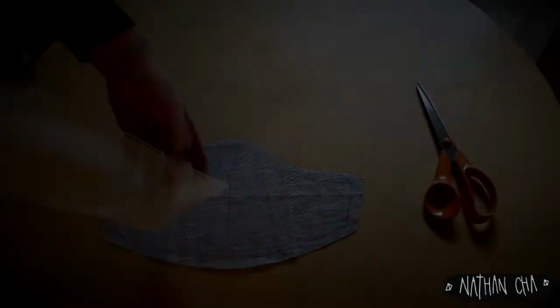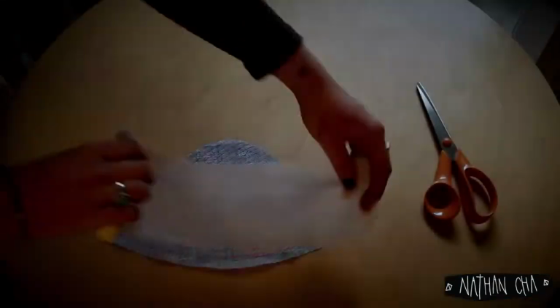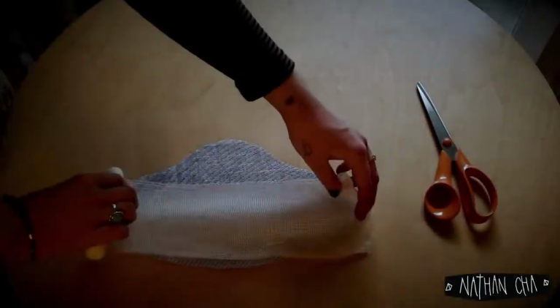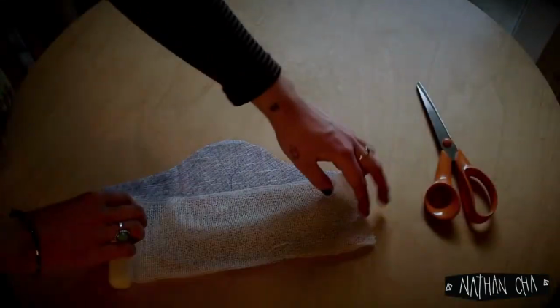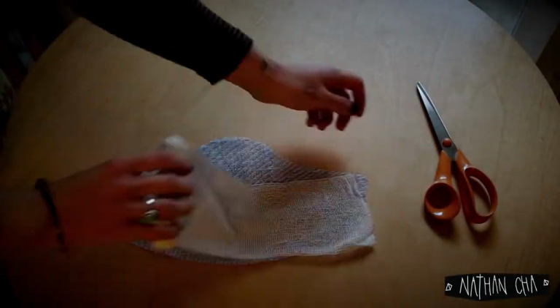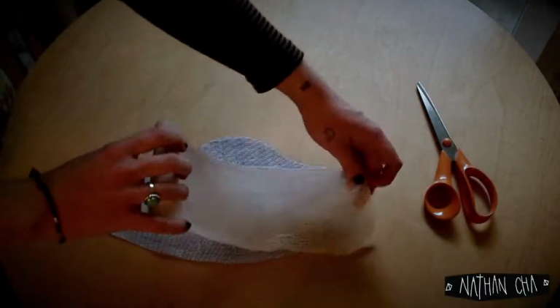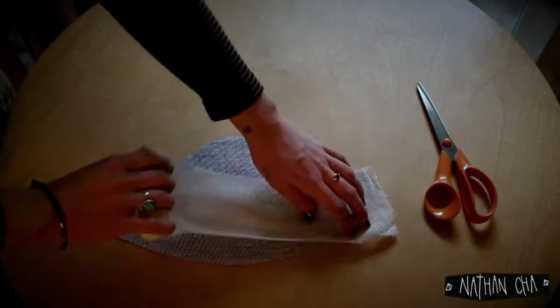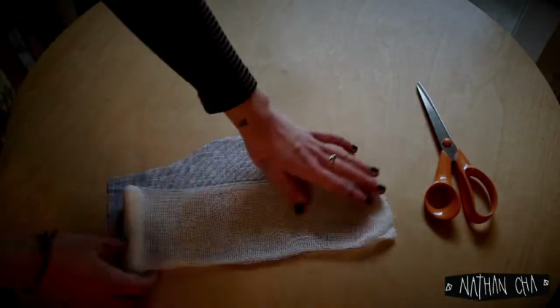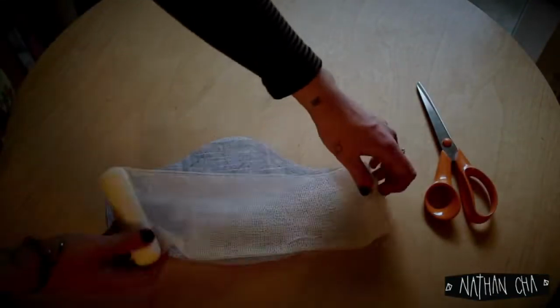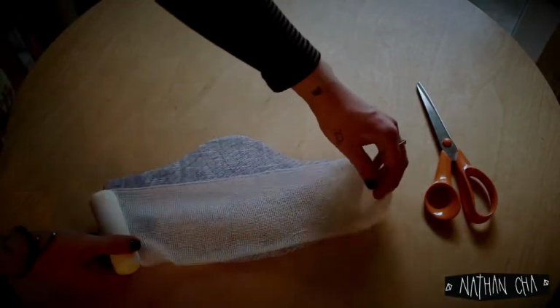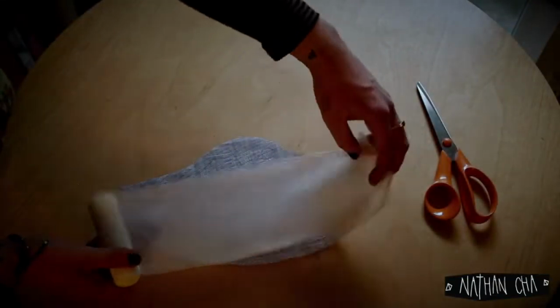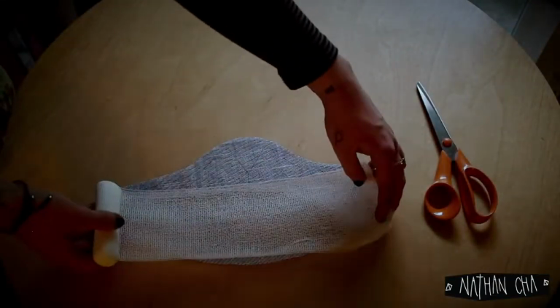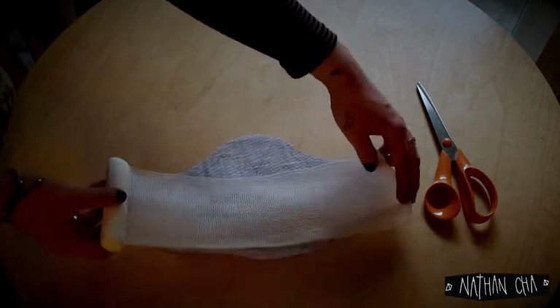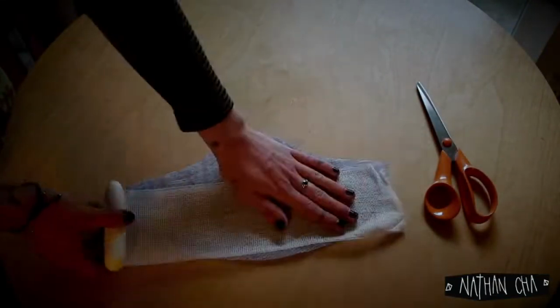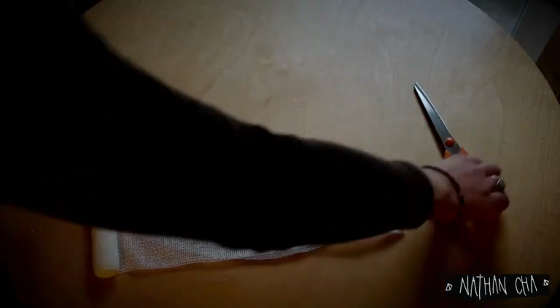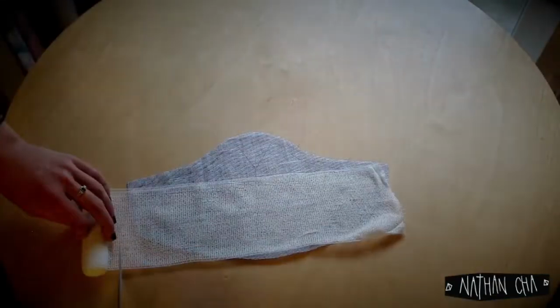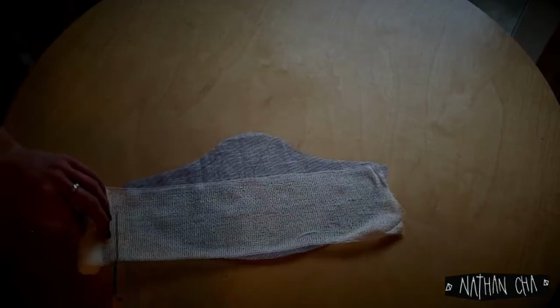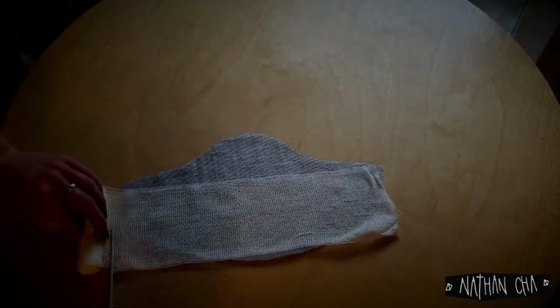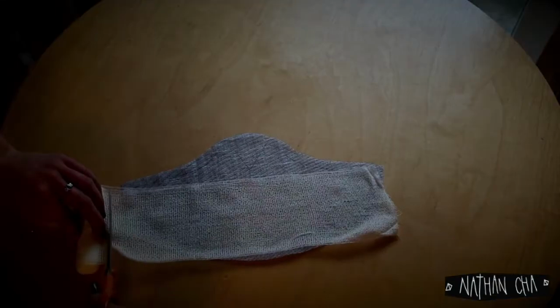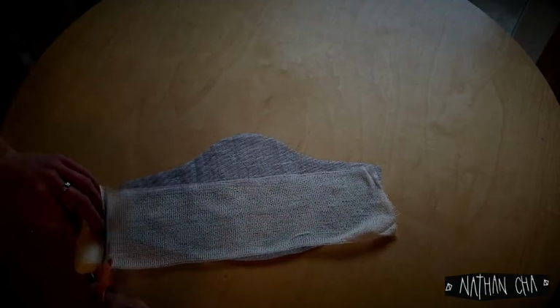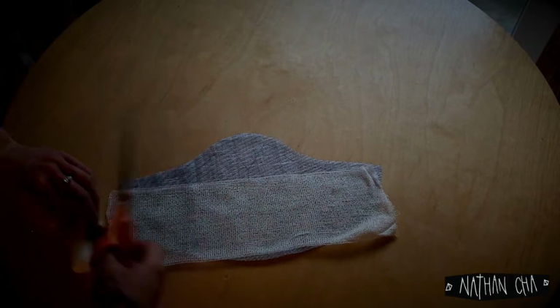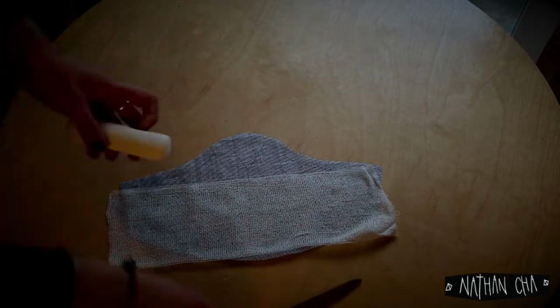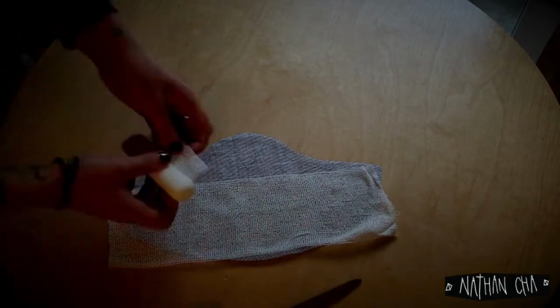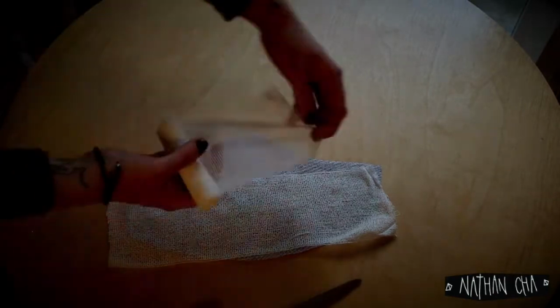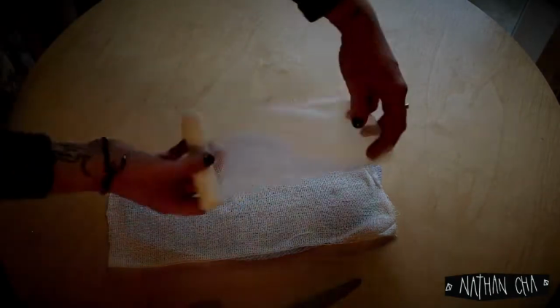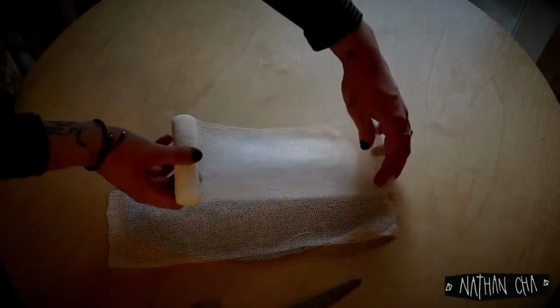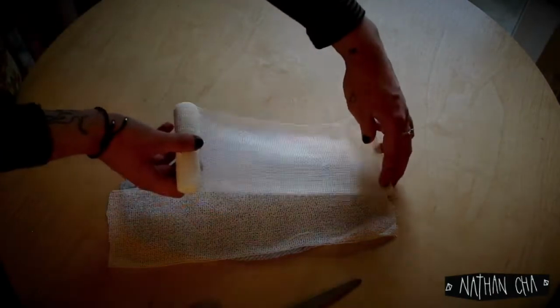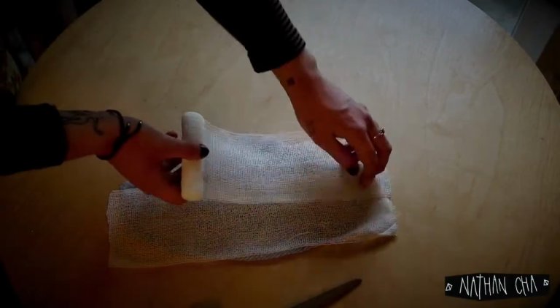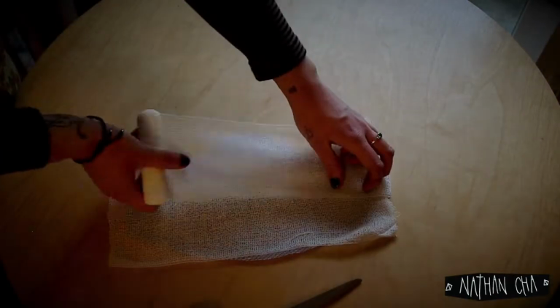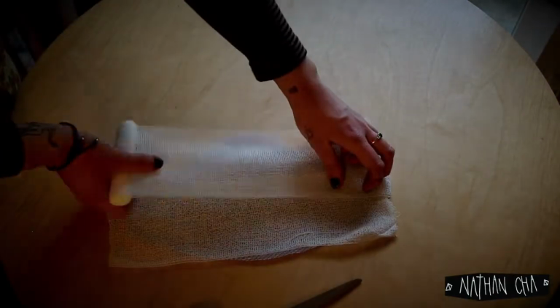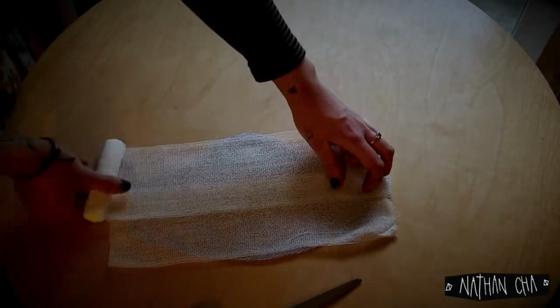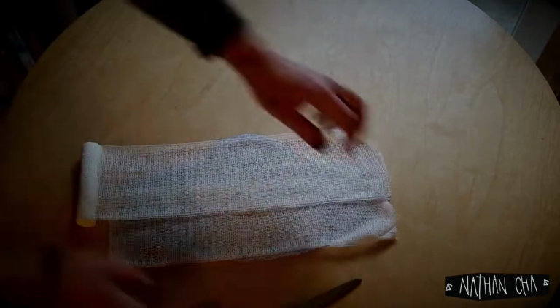Two to three layers of gauze or bandage are added to provide a filter between your inner and outer layers of fabric.